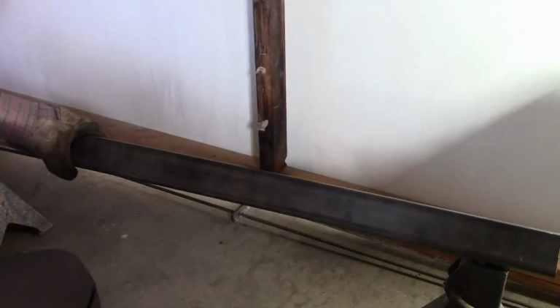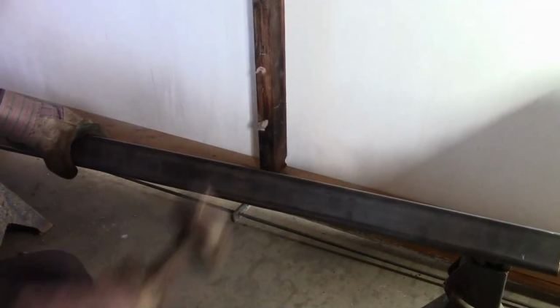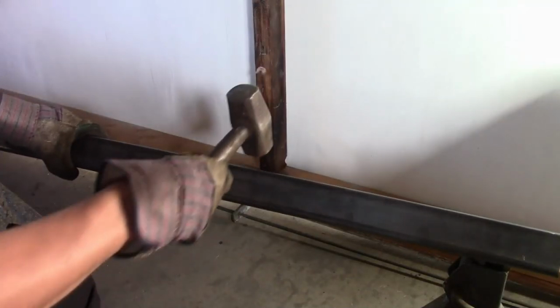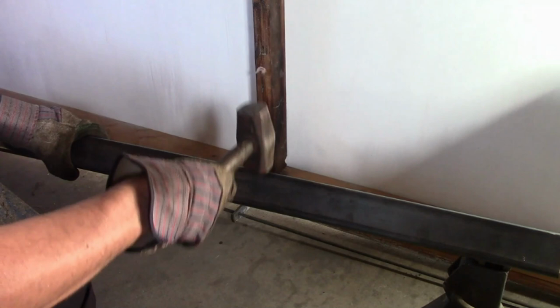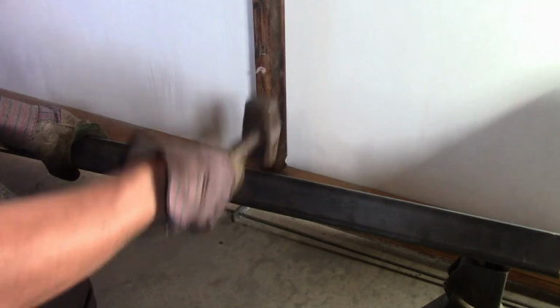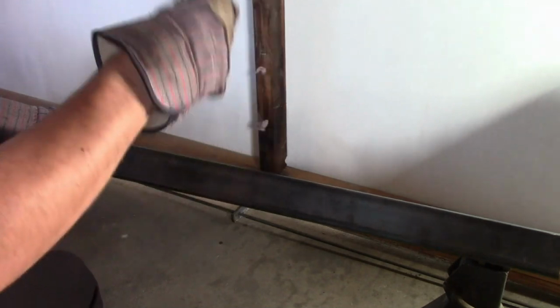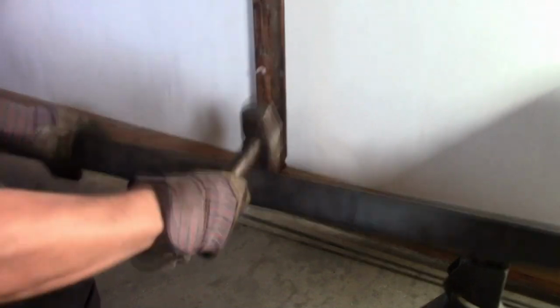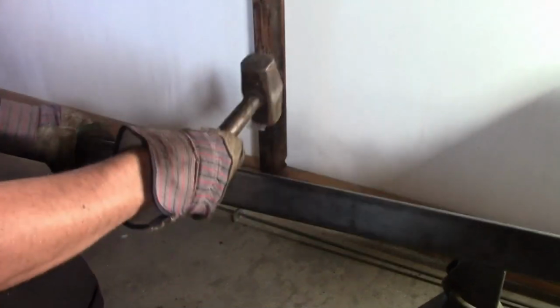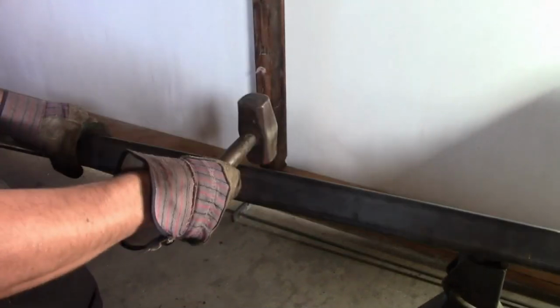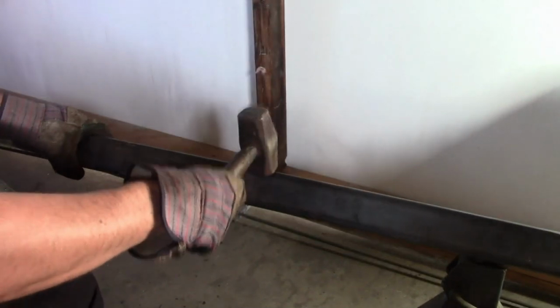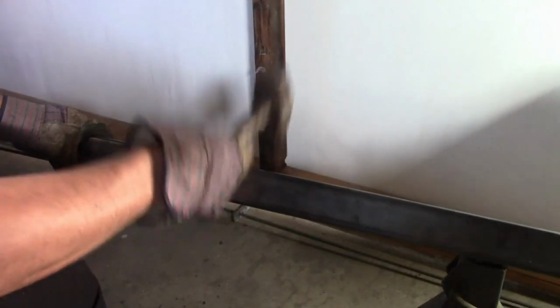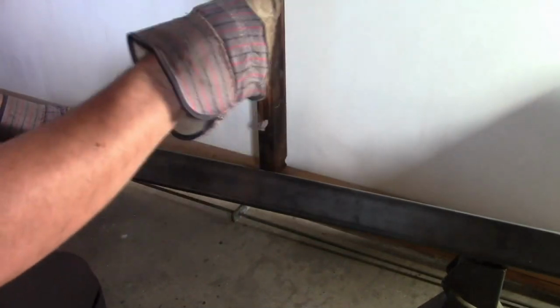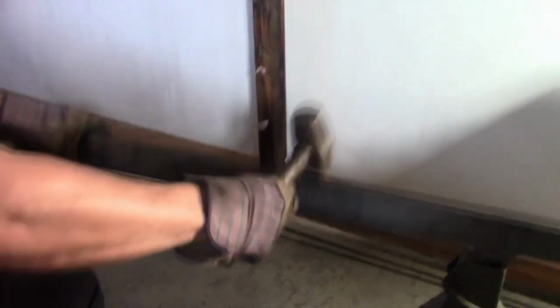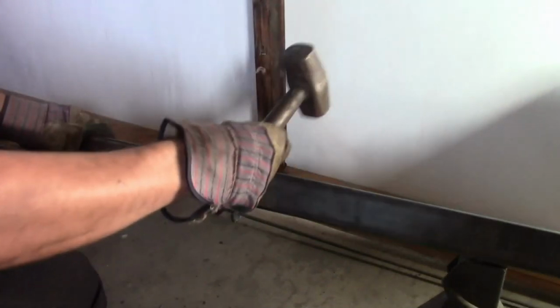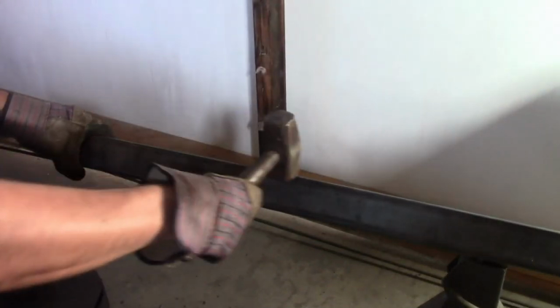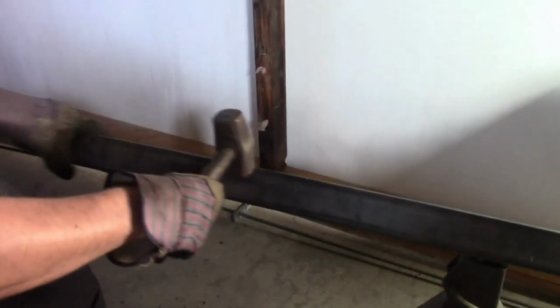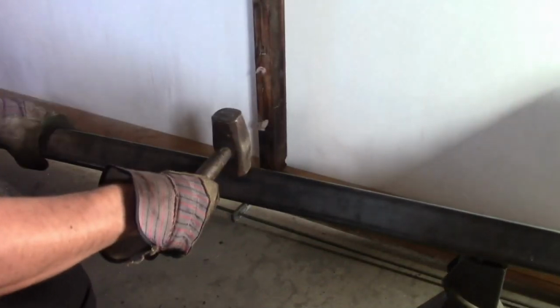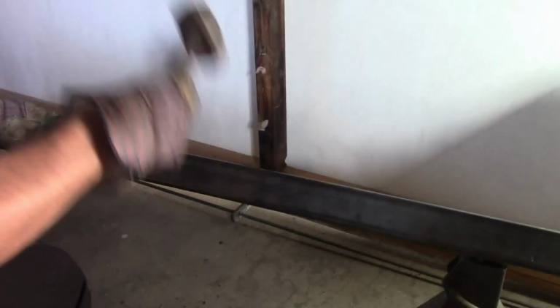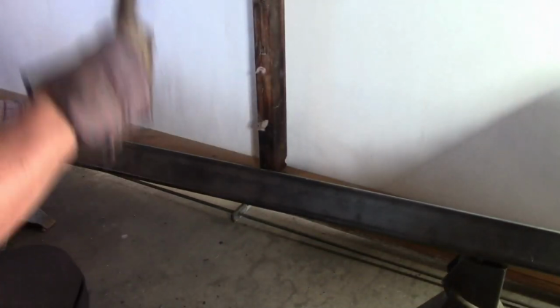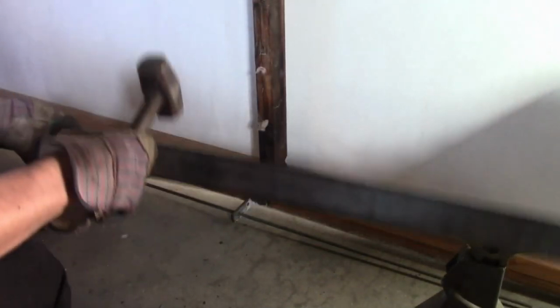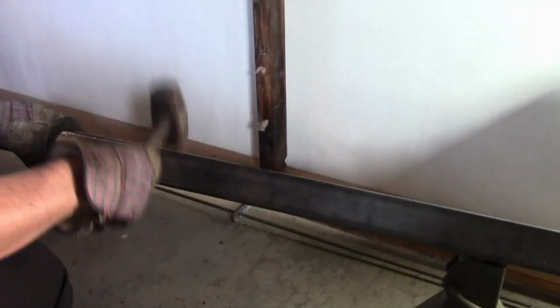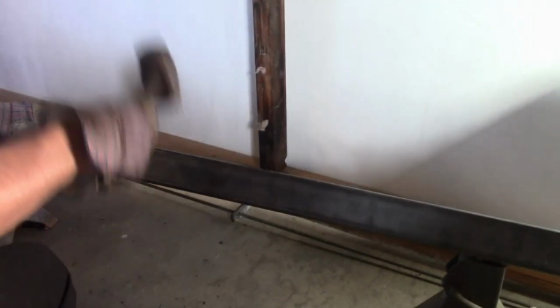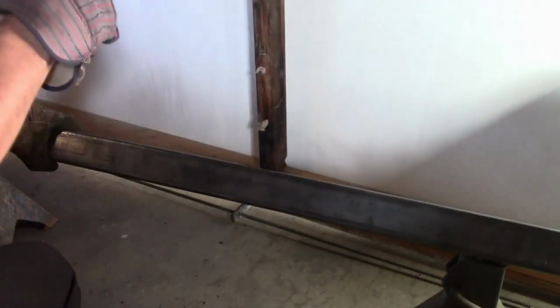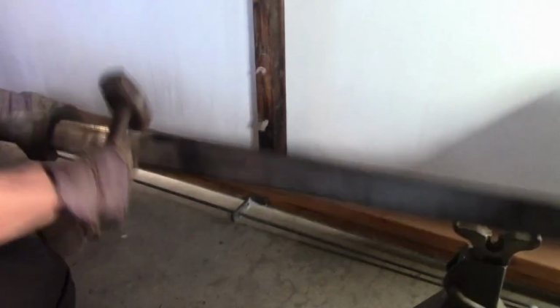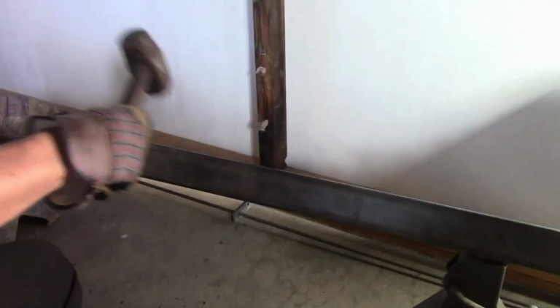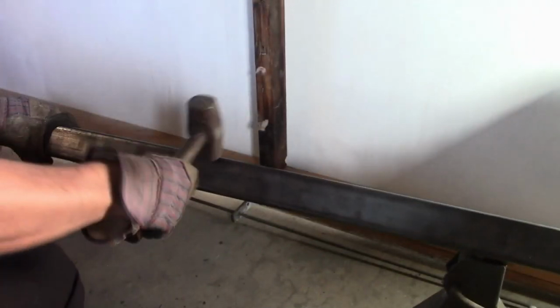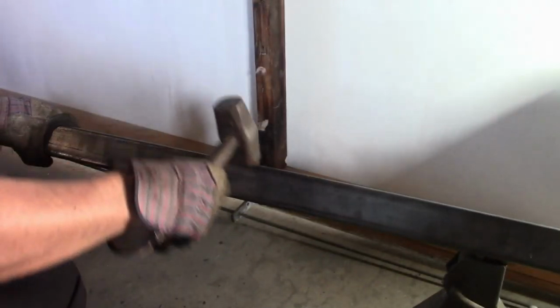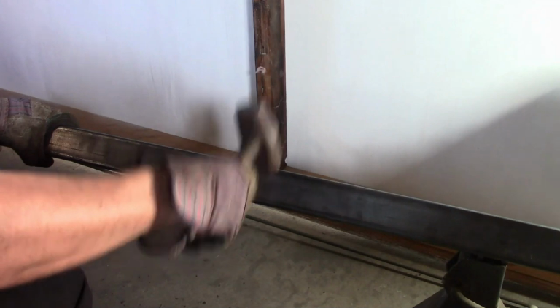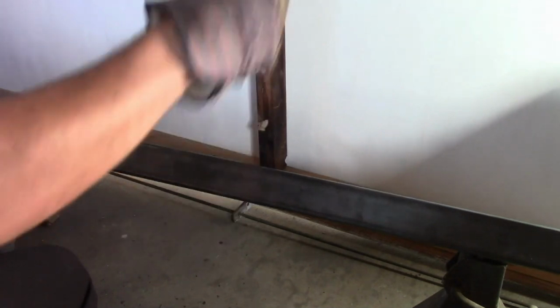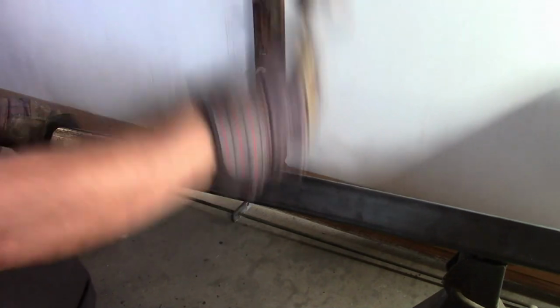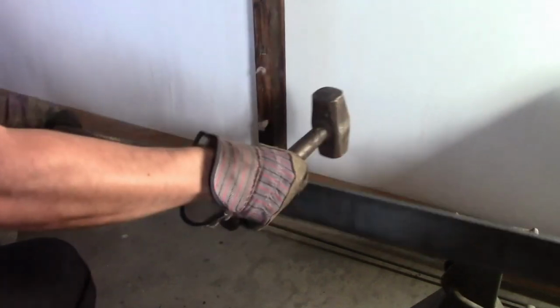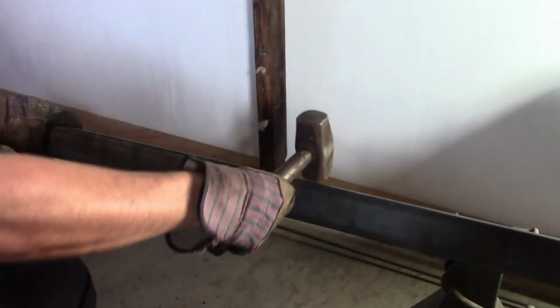One thing I didn't realize was the heat from plasma cutting it warped both halves, so now I'm trying to straighten them back out.